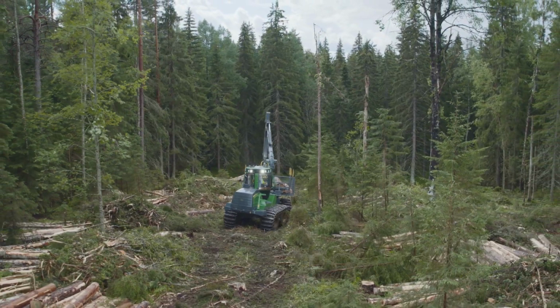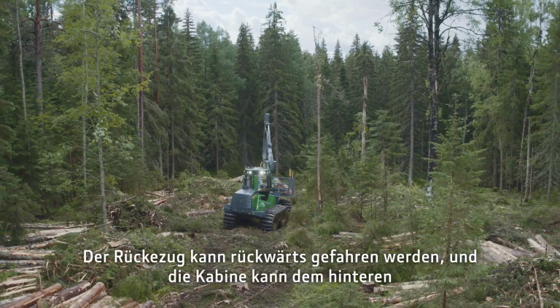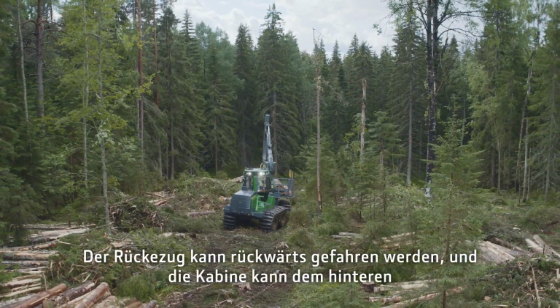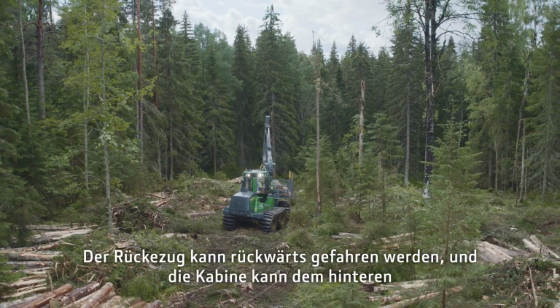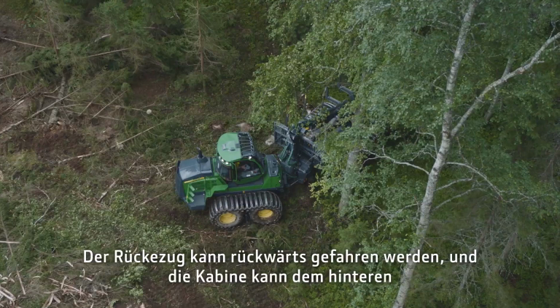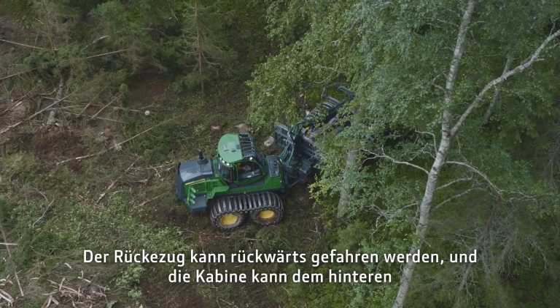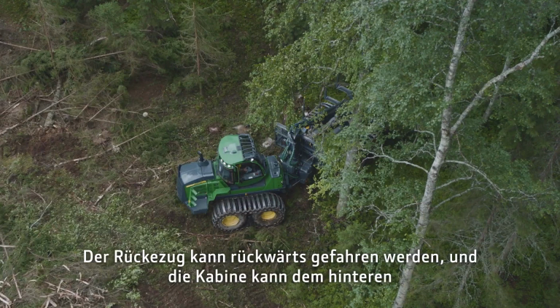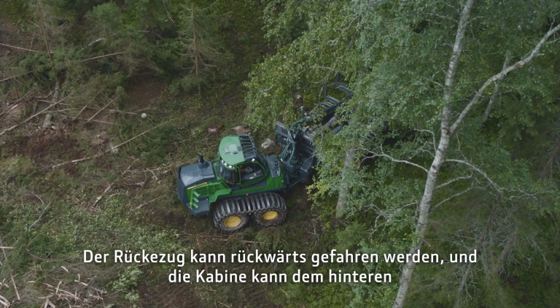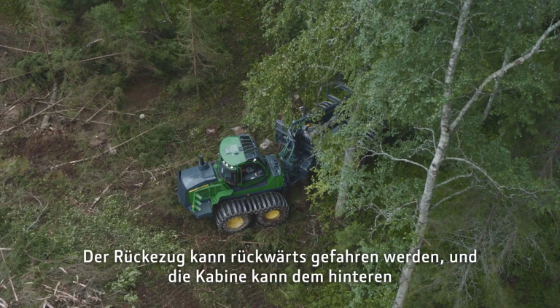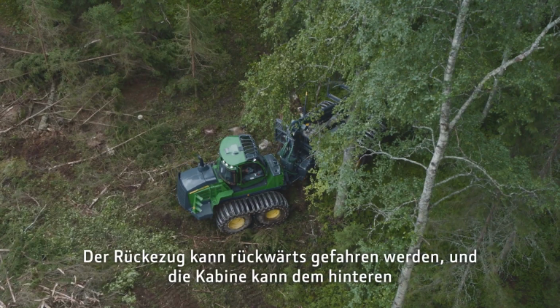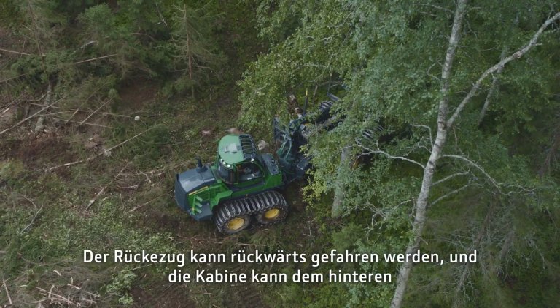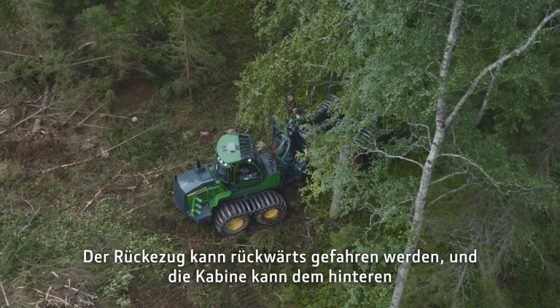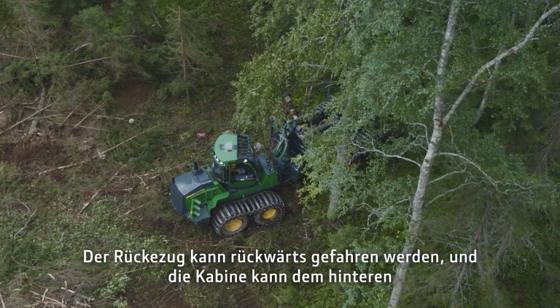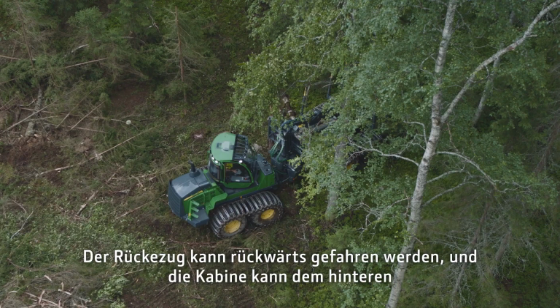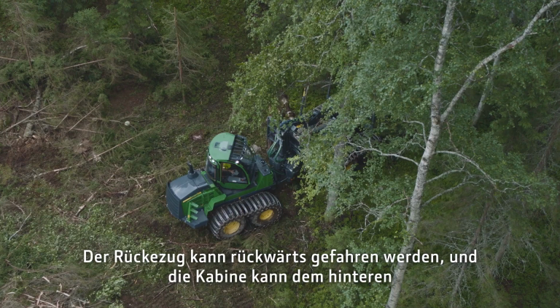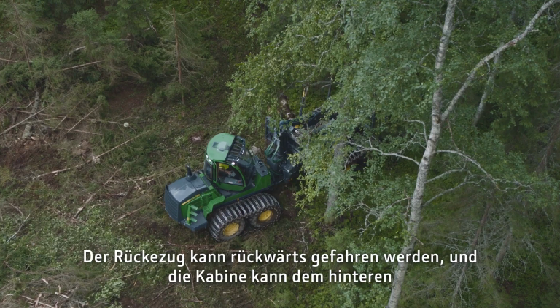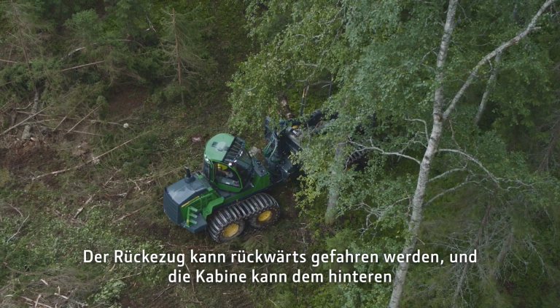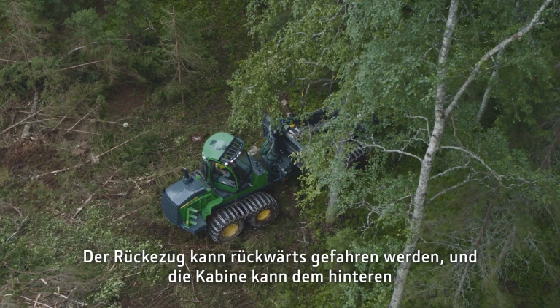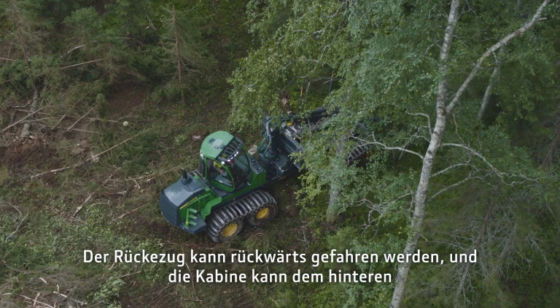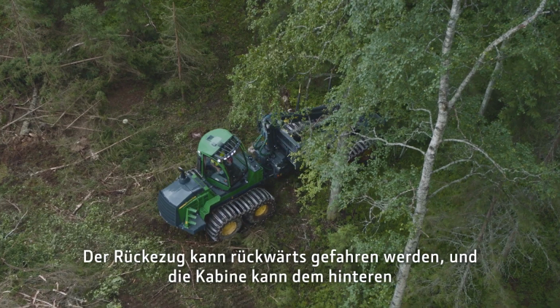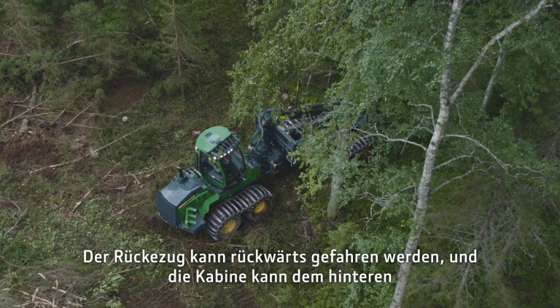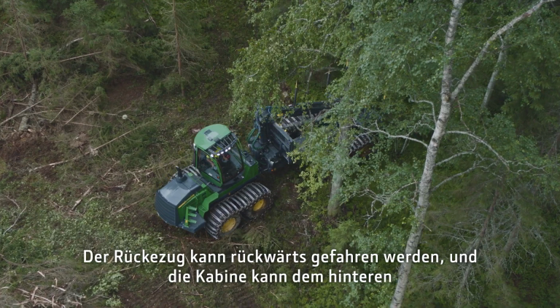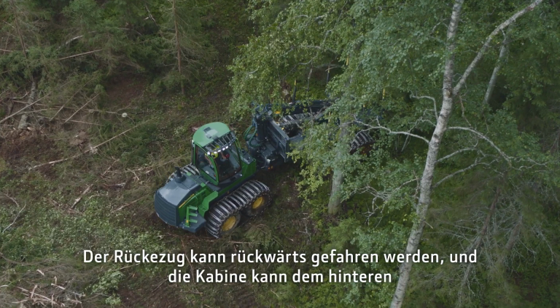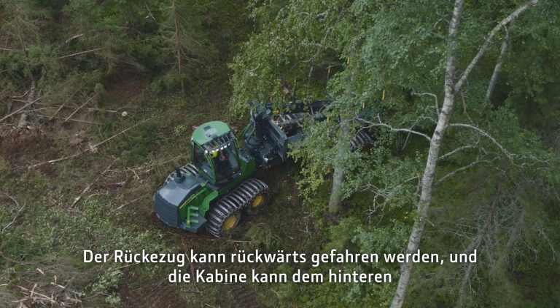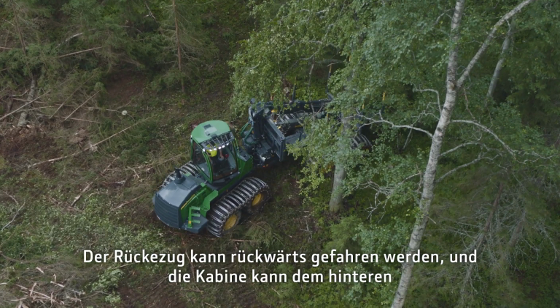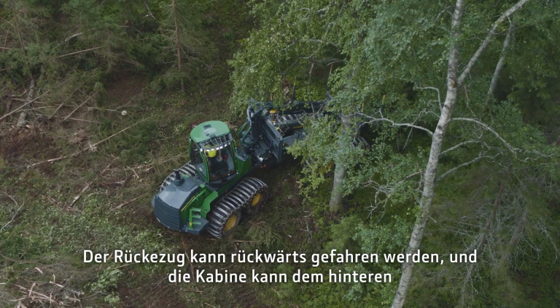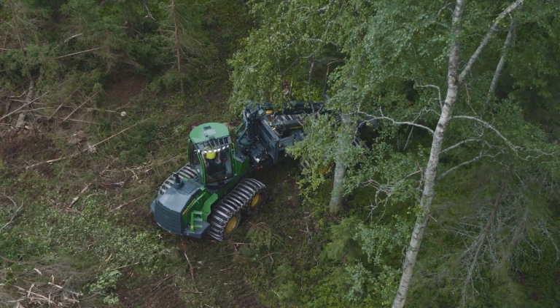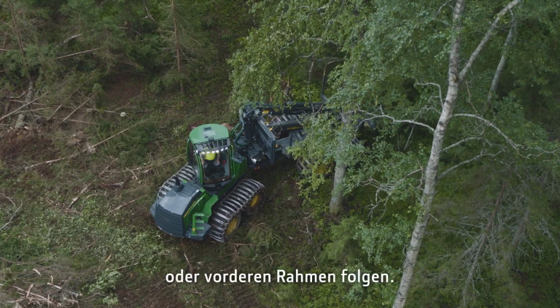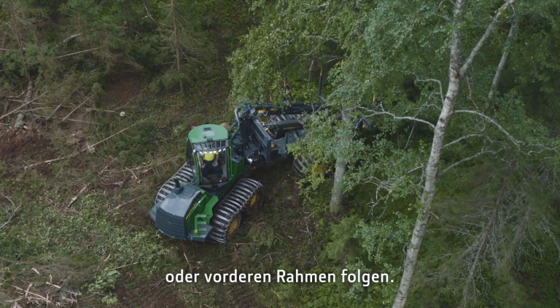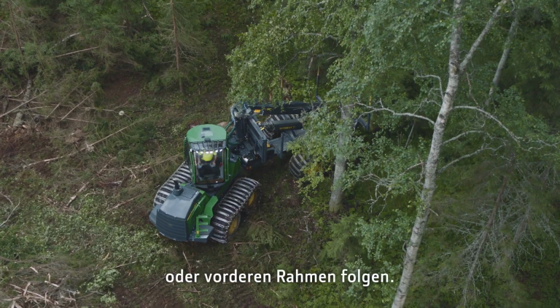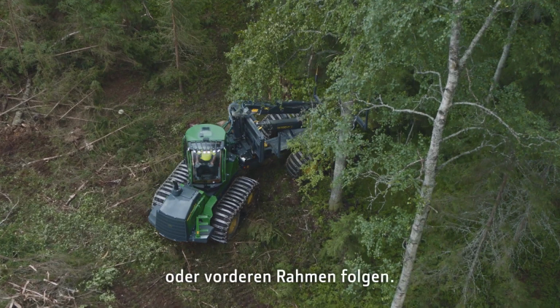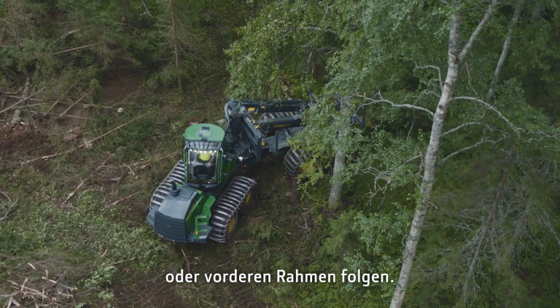The forwarder can also be driven backwards, and the cabin can follow the rear frame or the front frame.